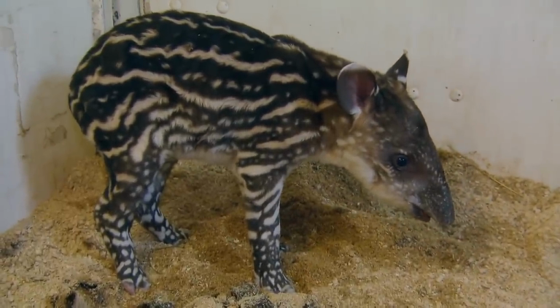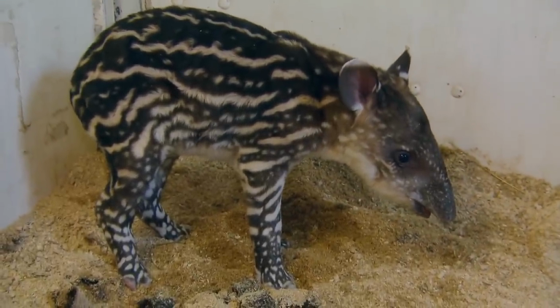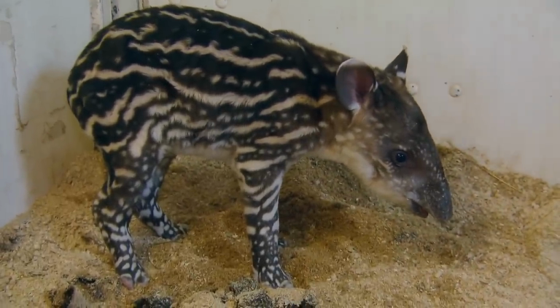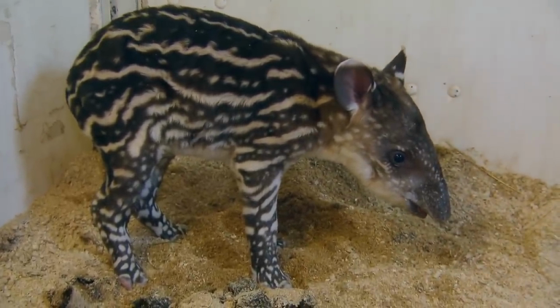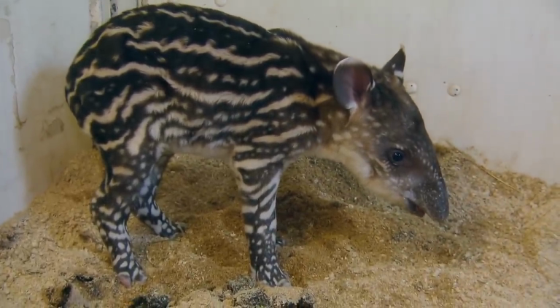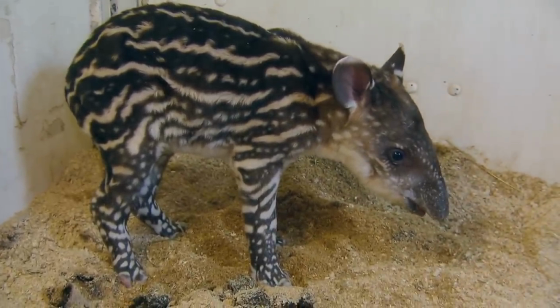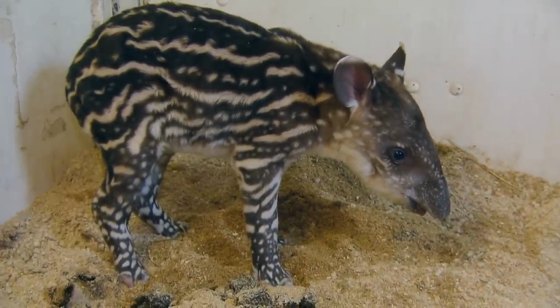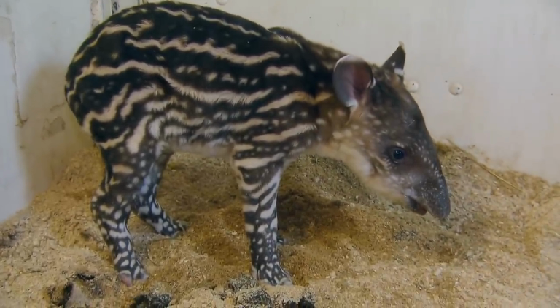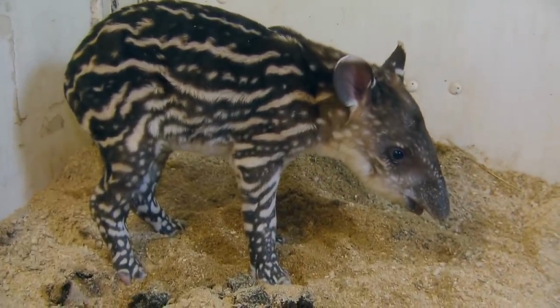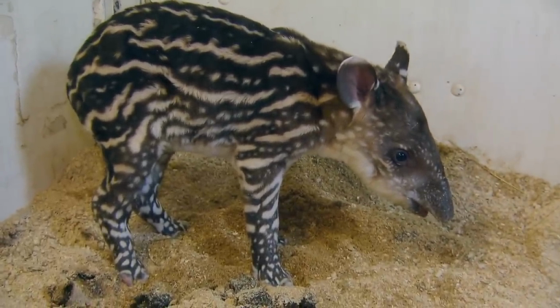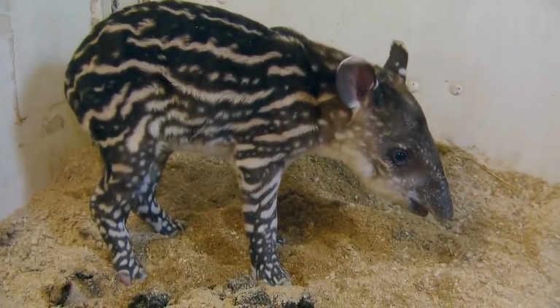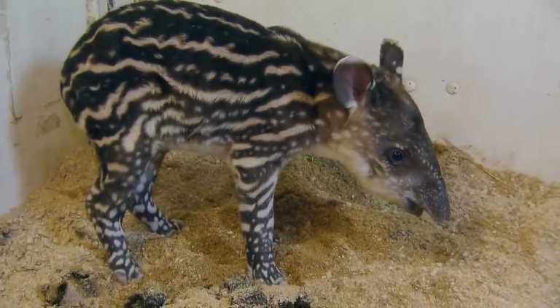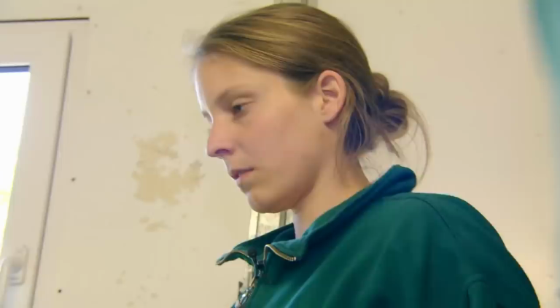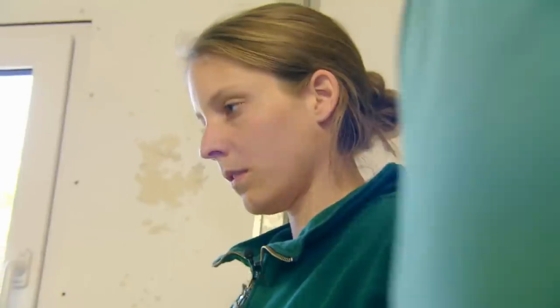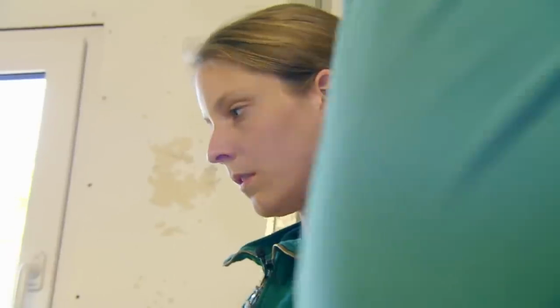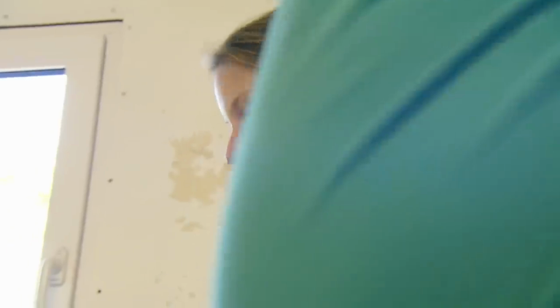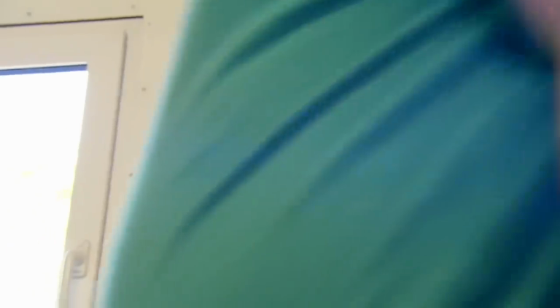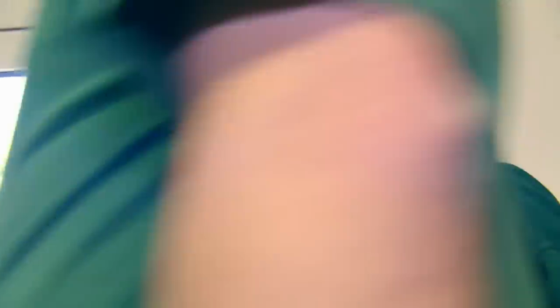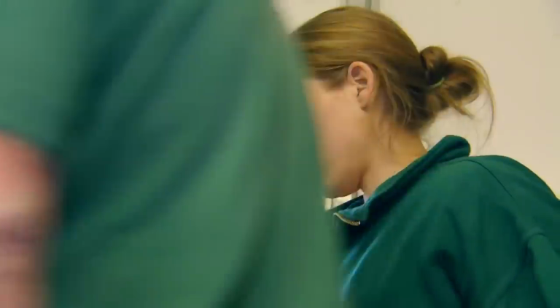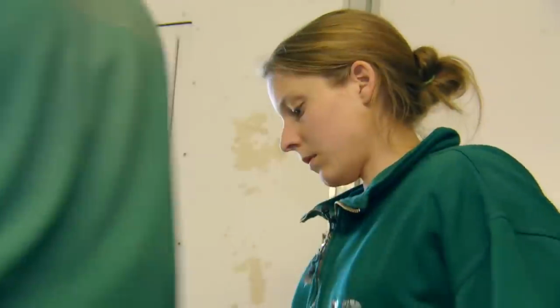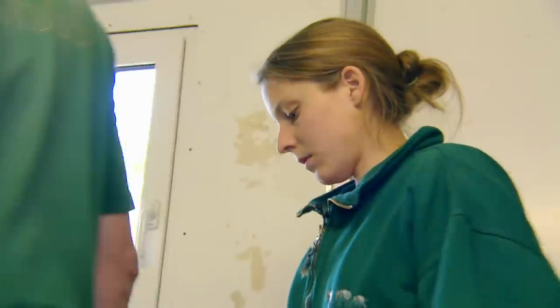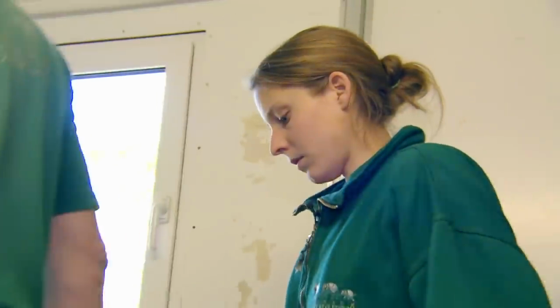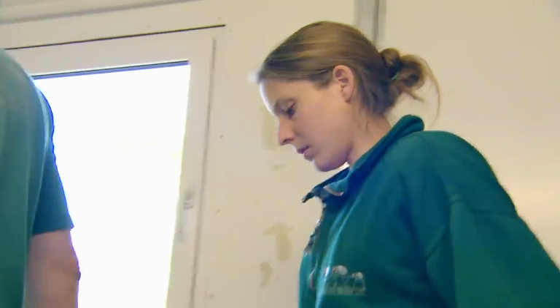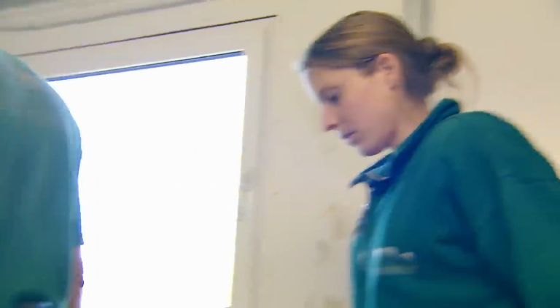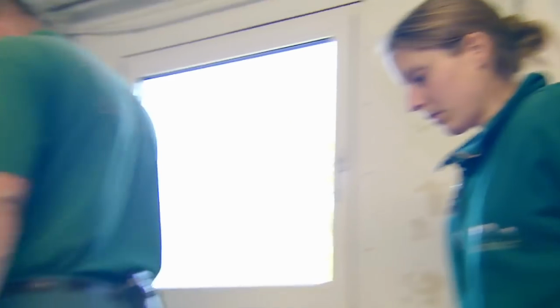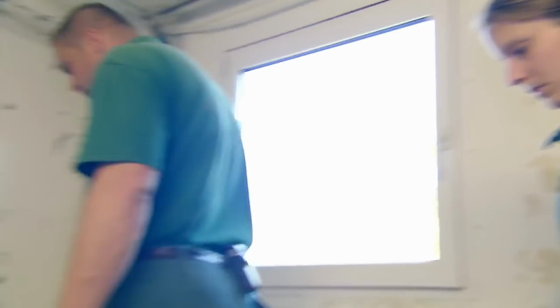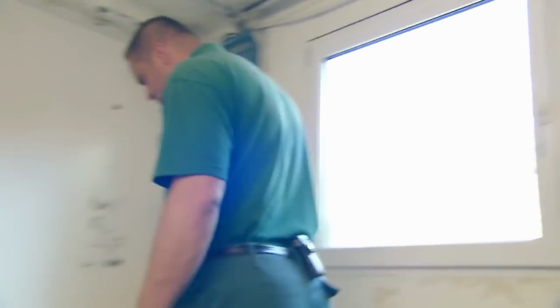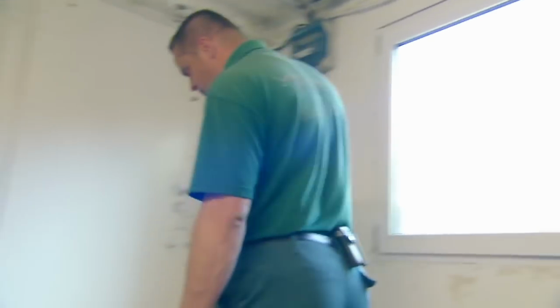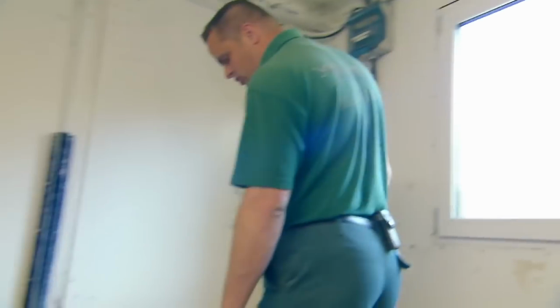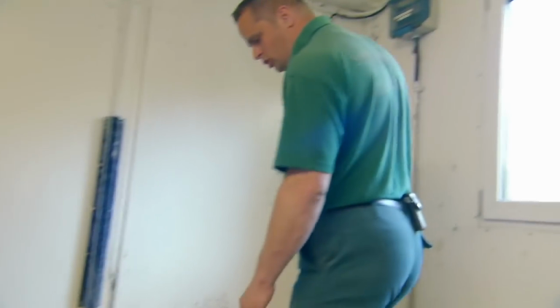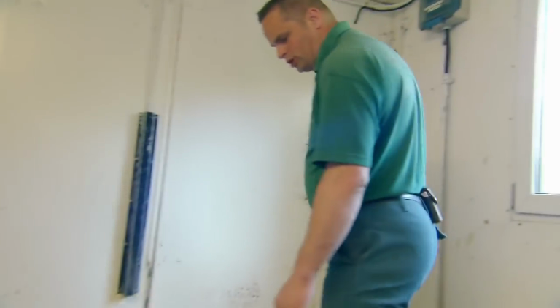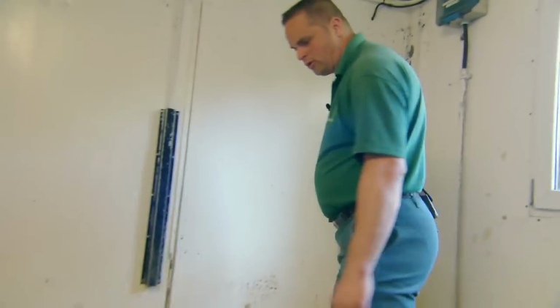Have you found the placenta? No, I haven't. She's probably eaten it.